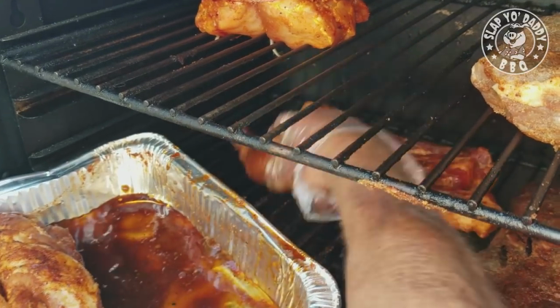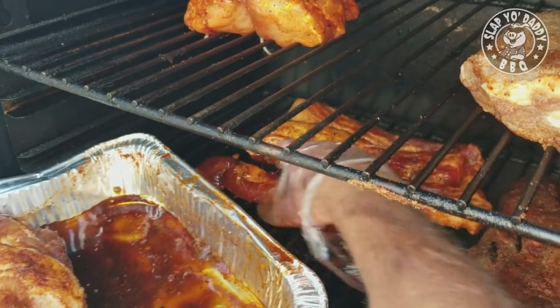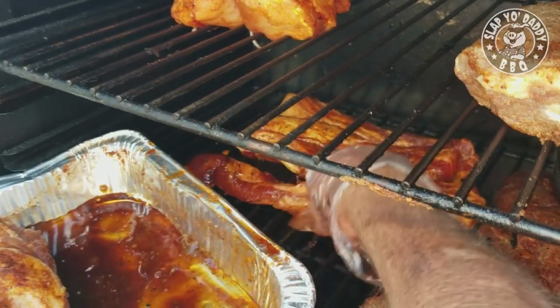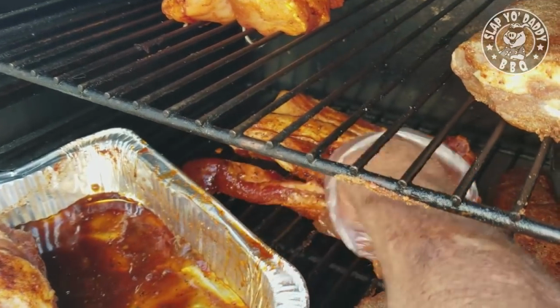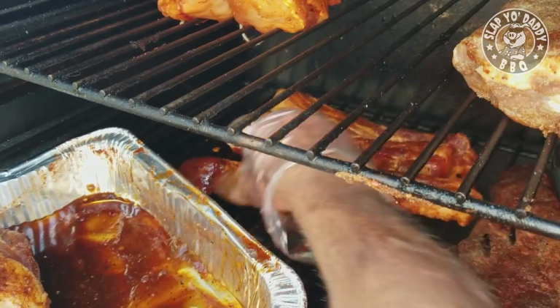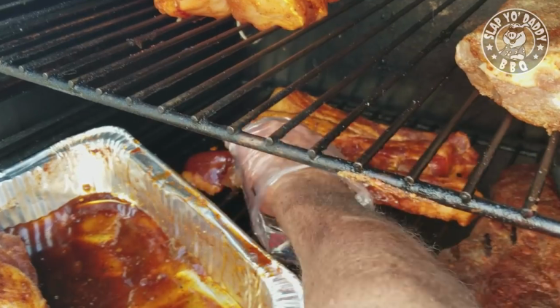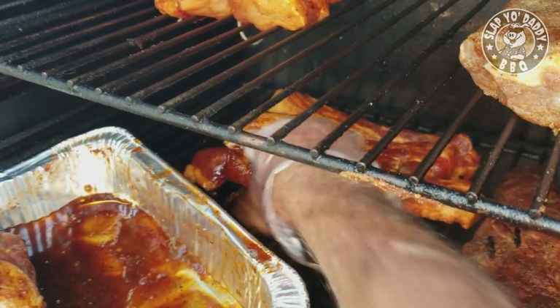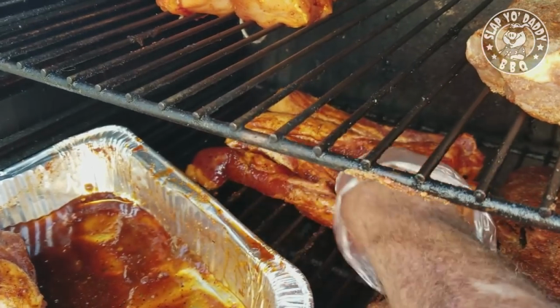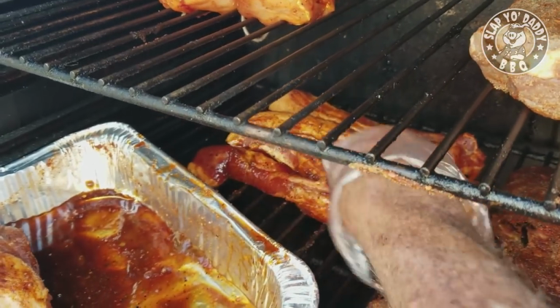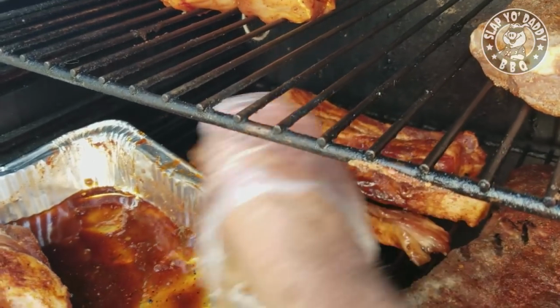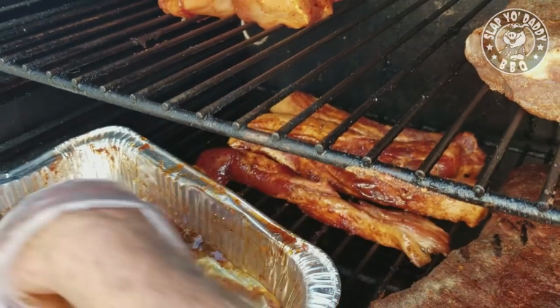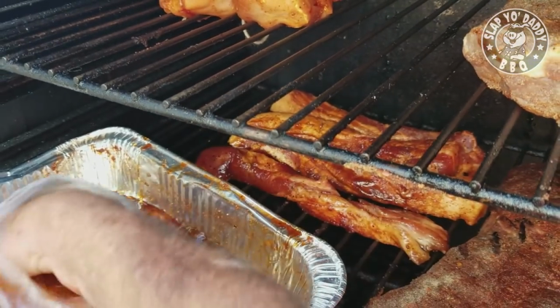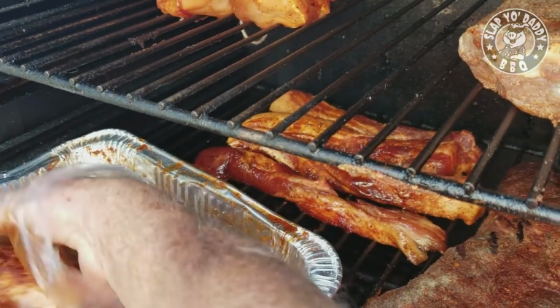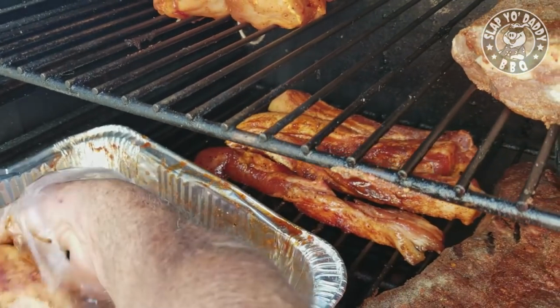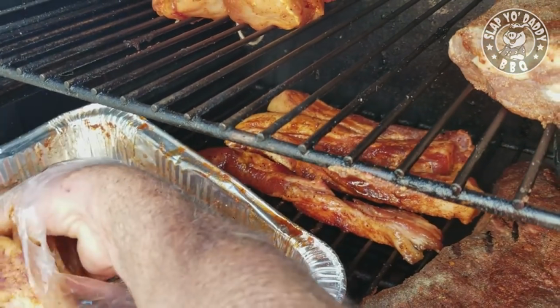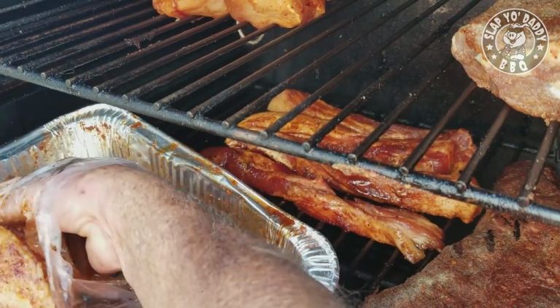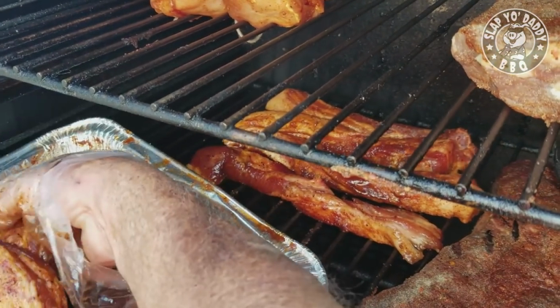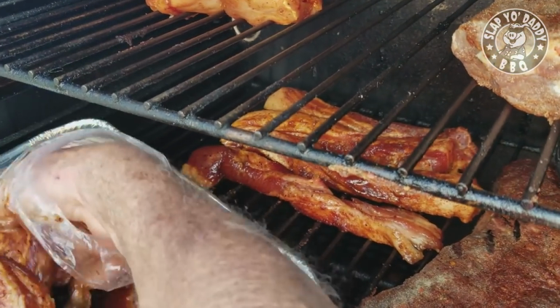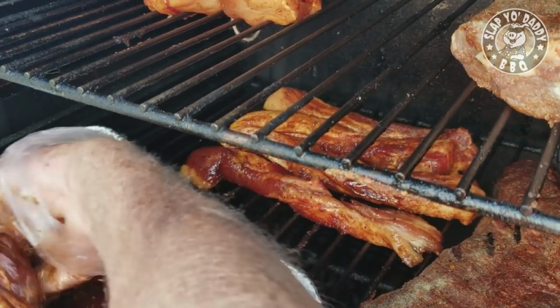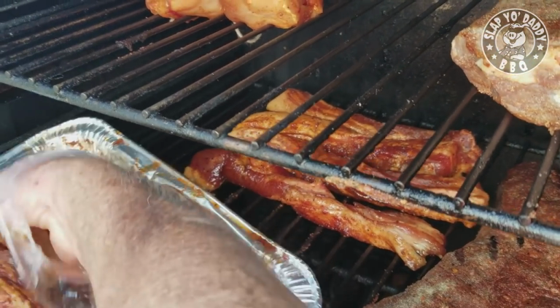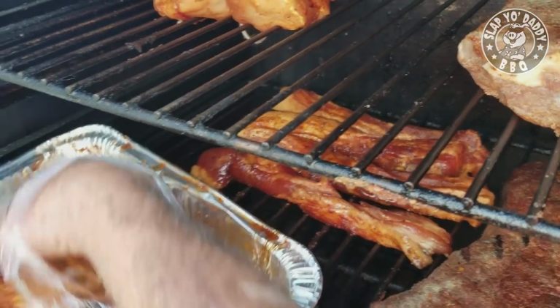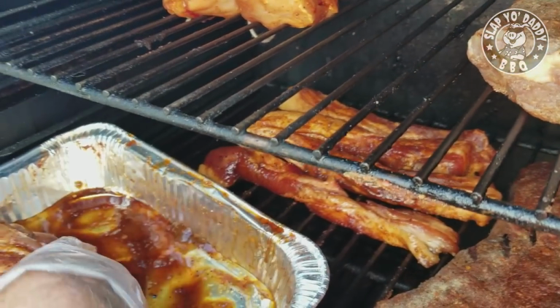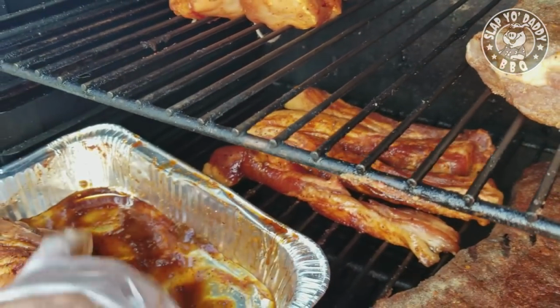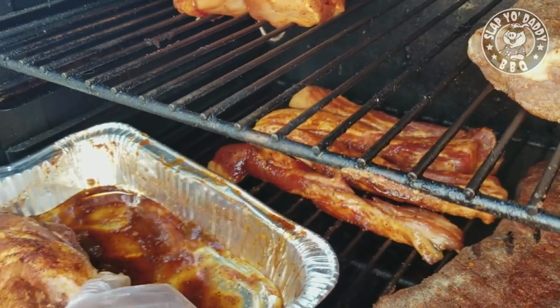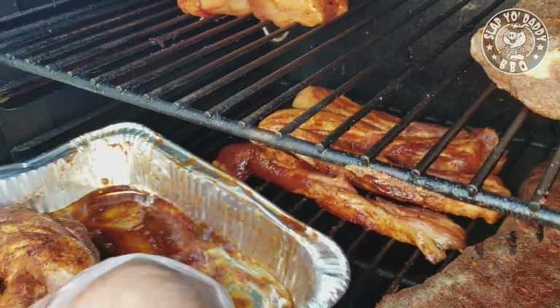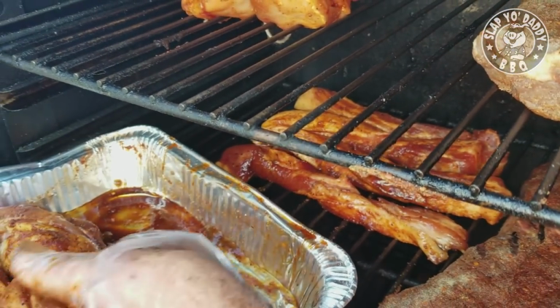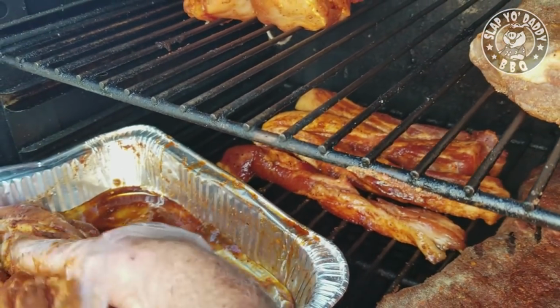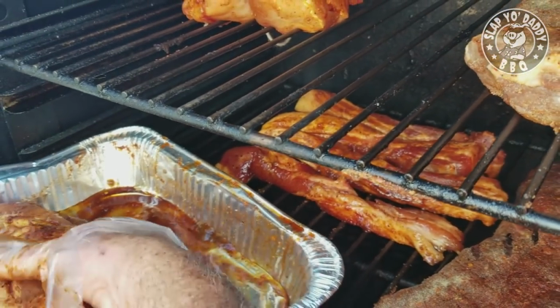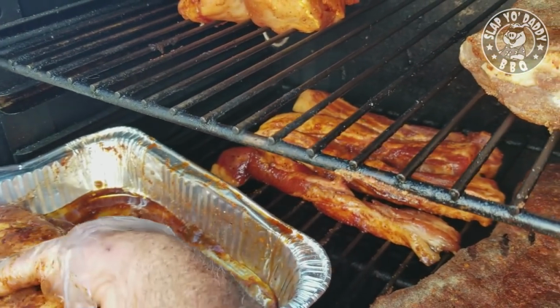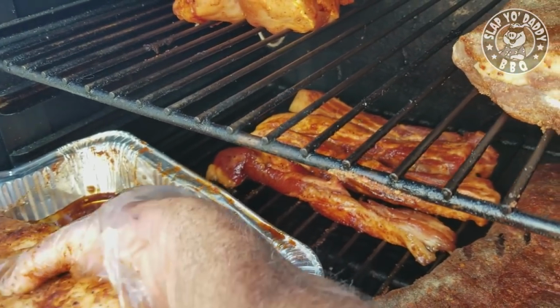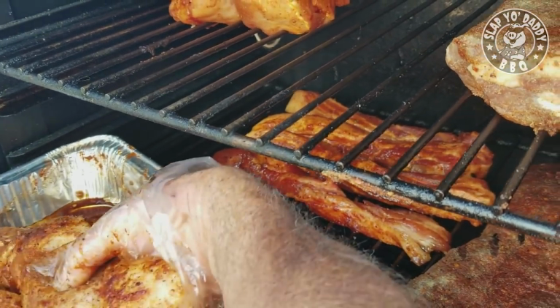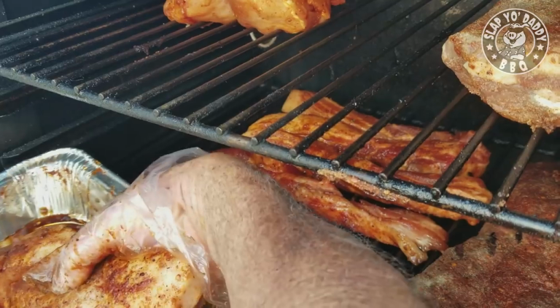We're loading the pork bellies. One of these is the braid, so just be careful with it — it's held by toothpicks.